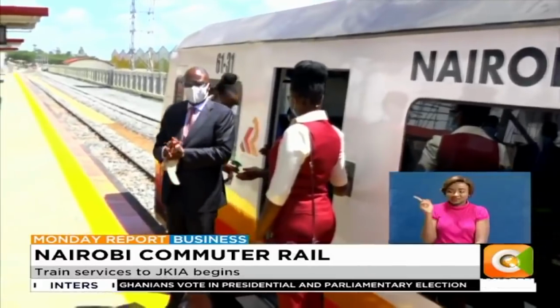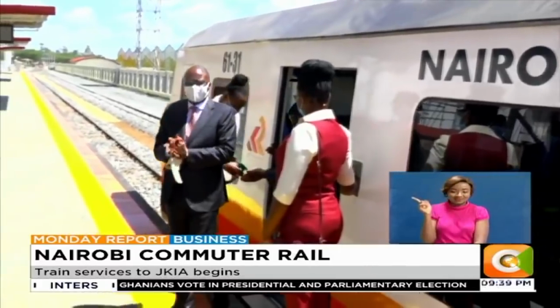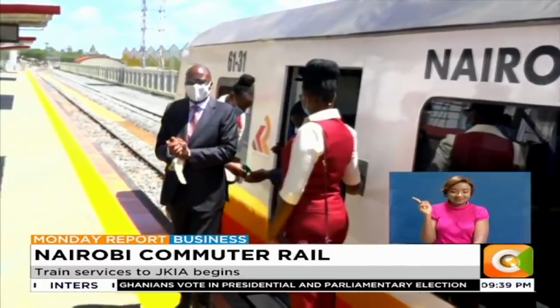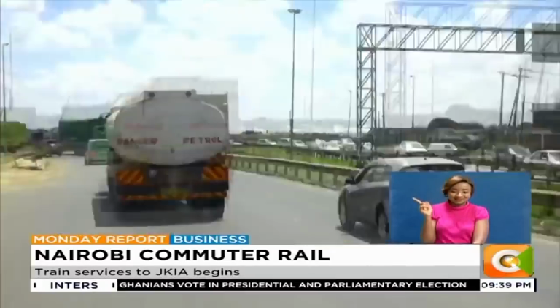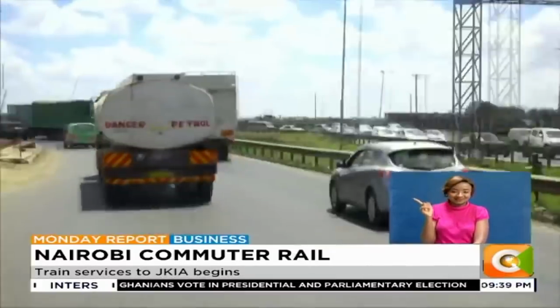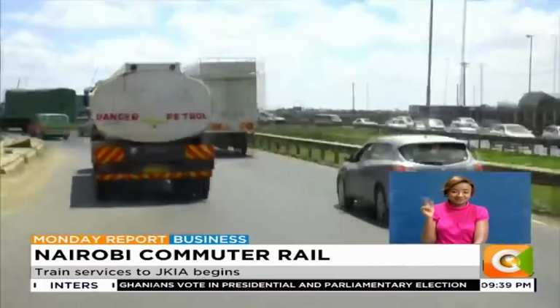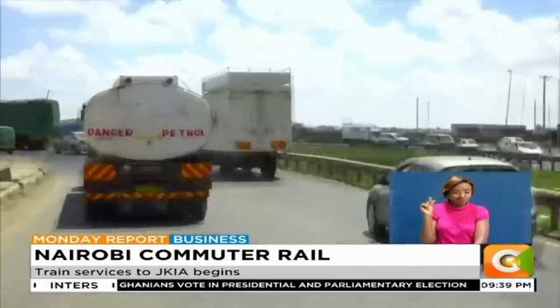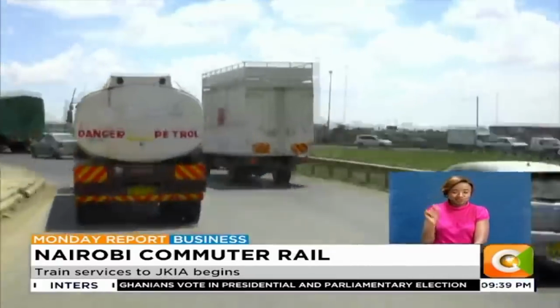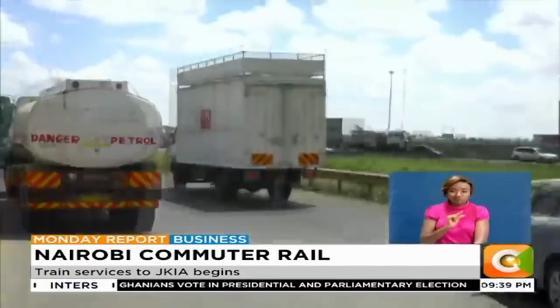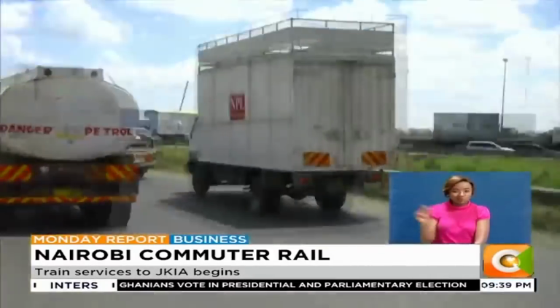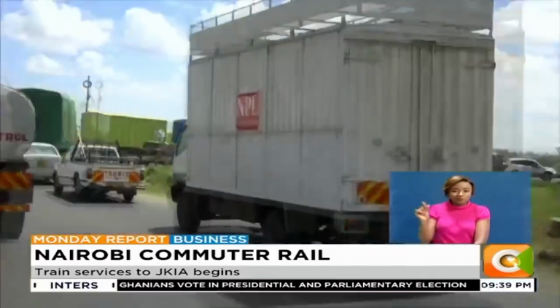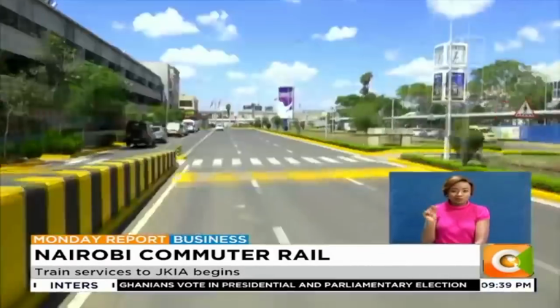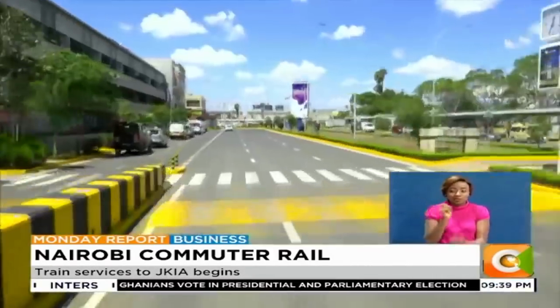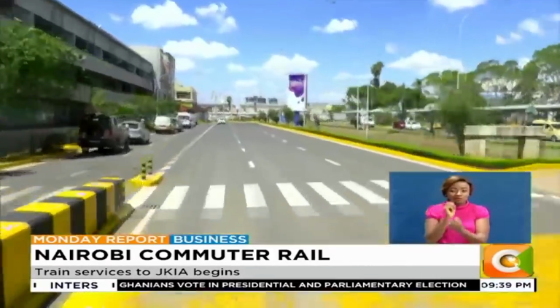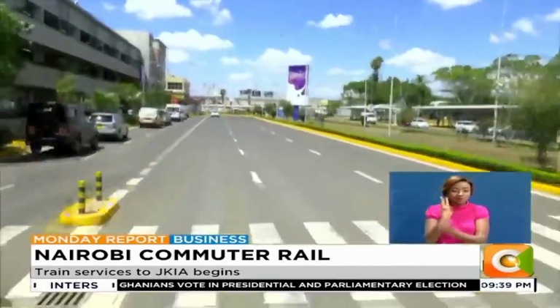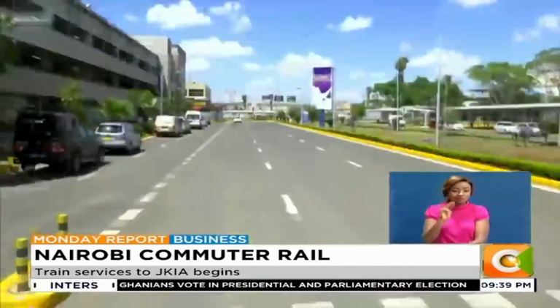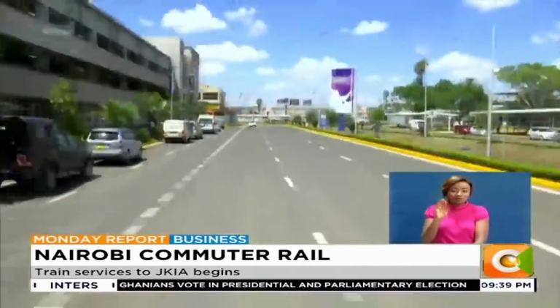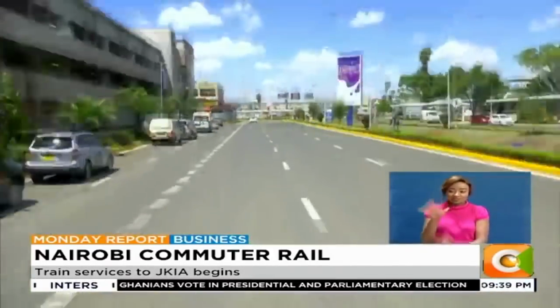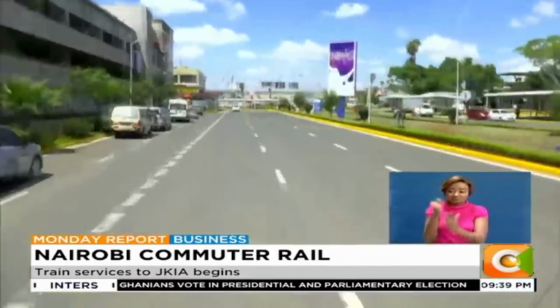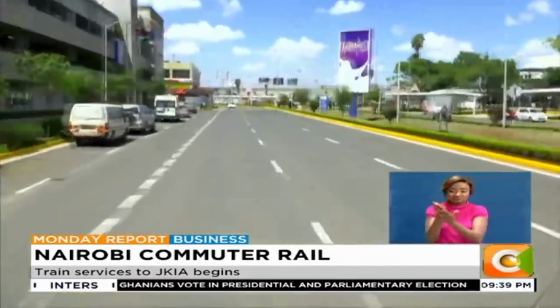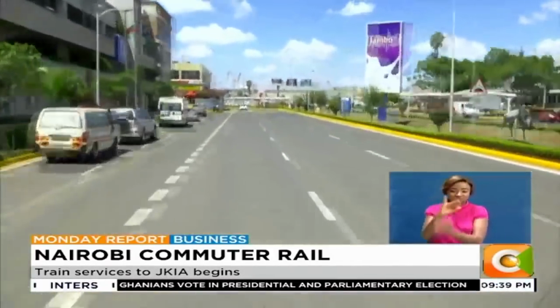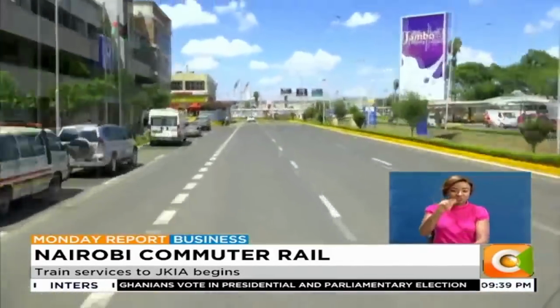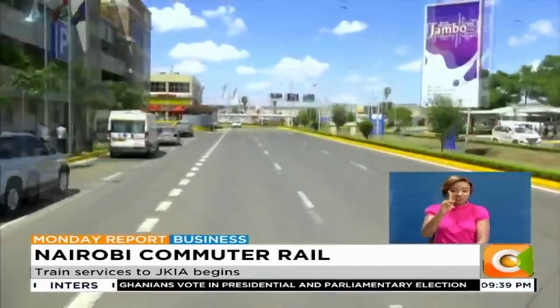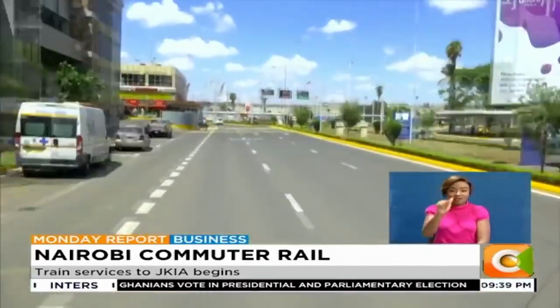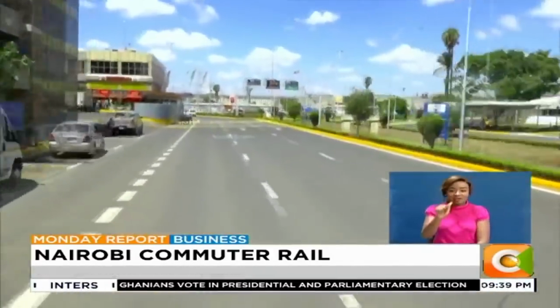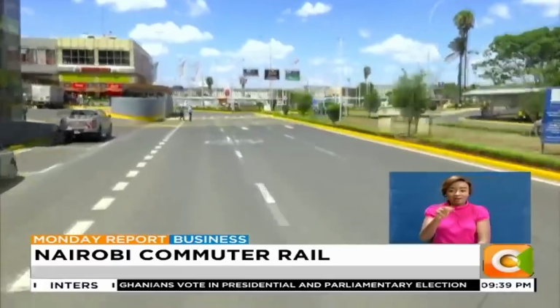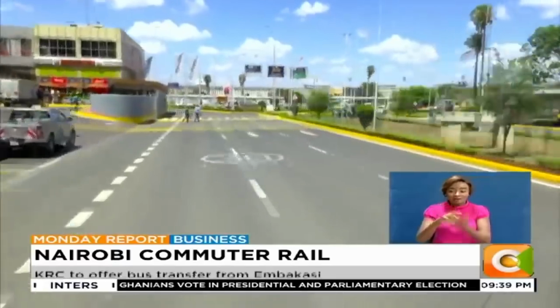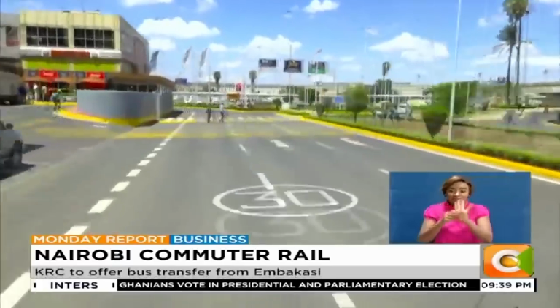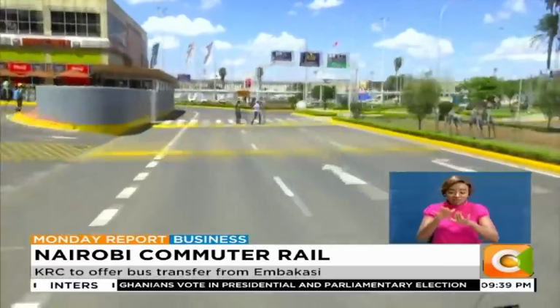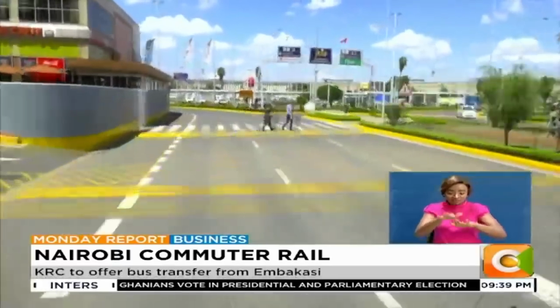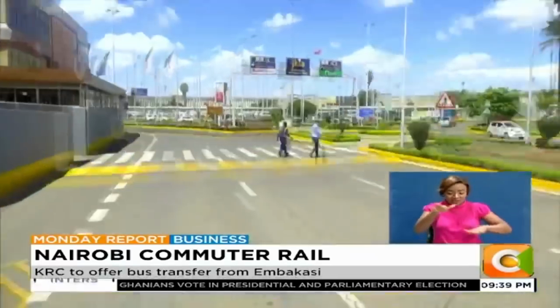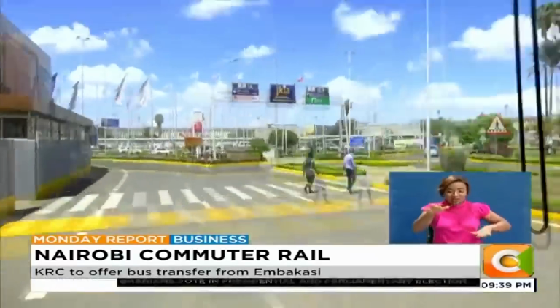And in just 12 minutes, we got to JKIA, reducing the road journey by at least half.